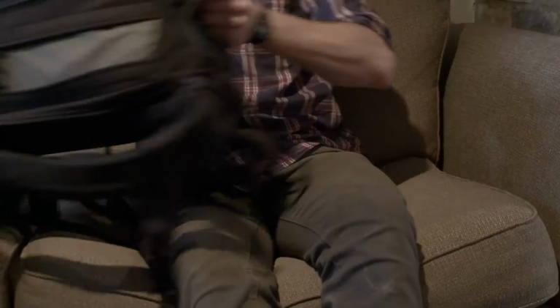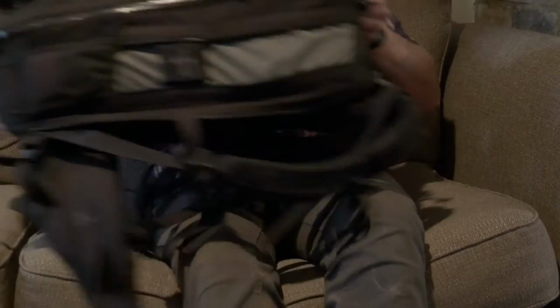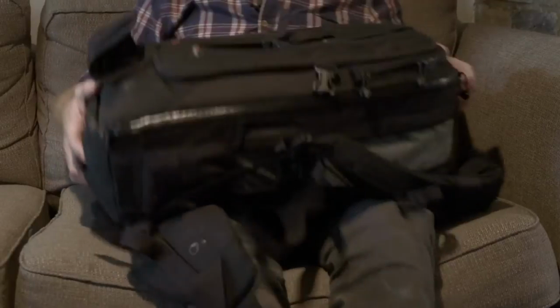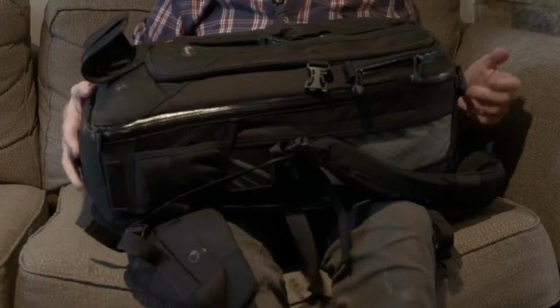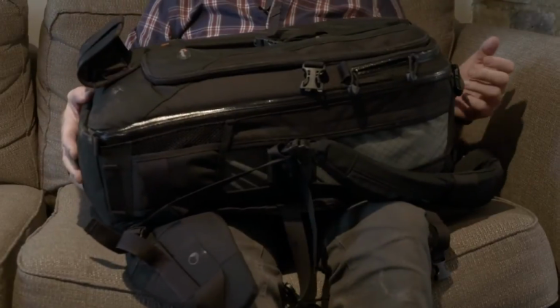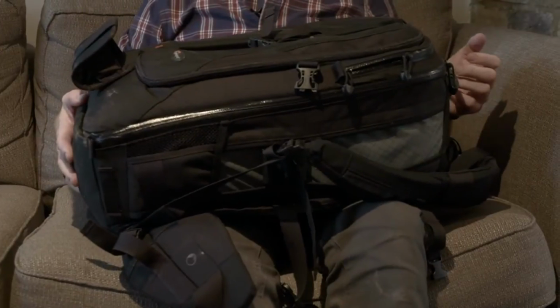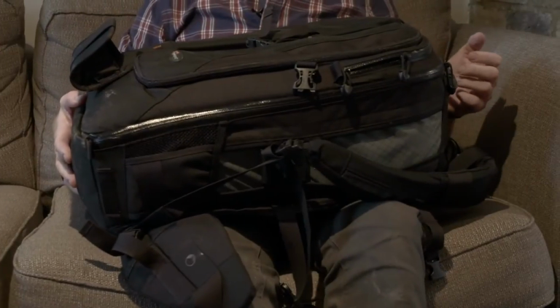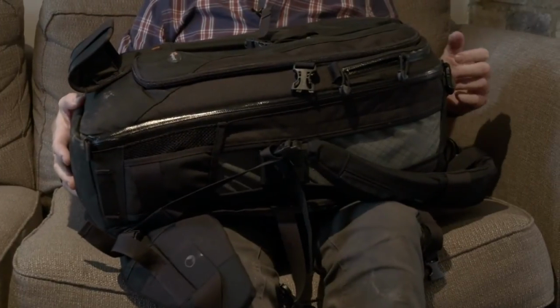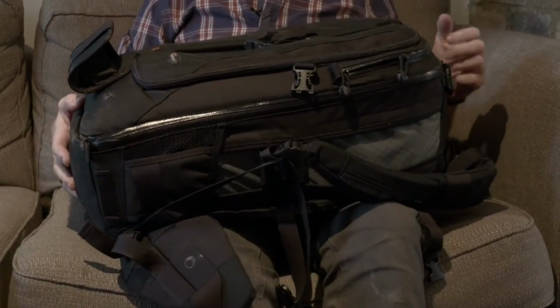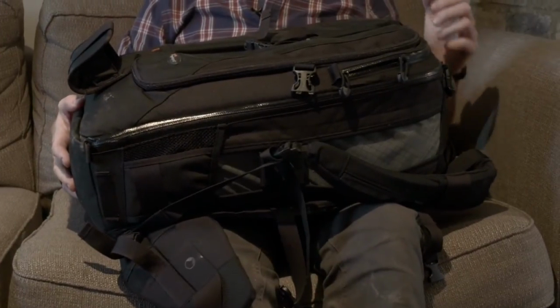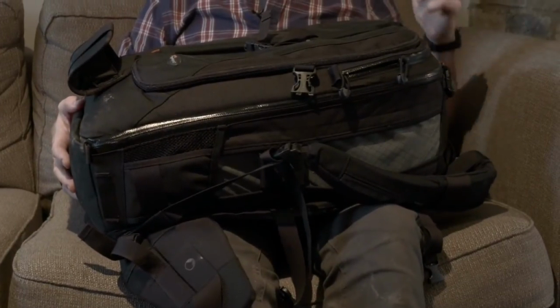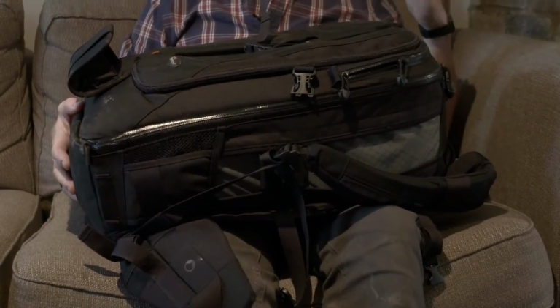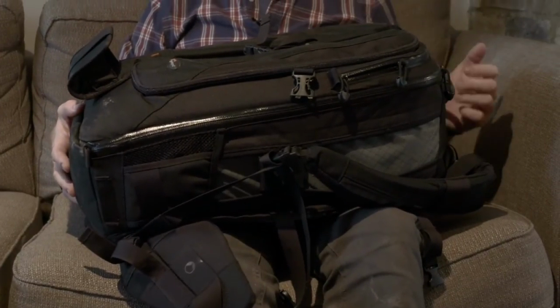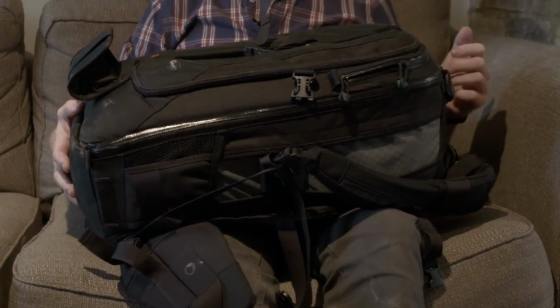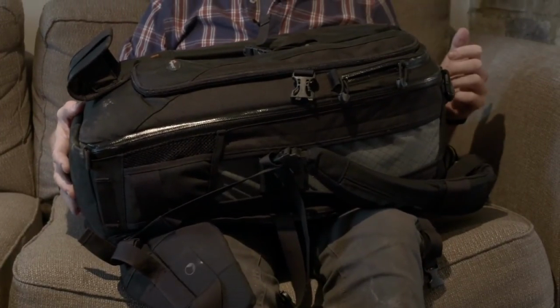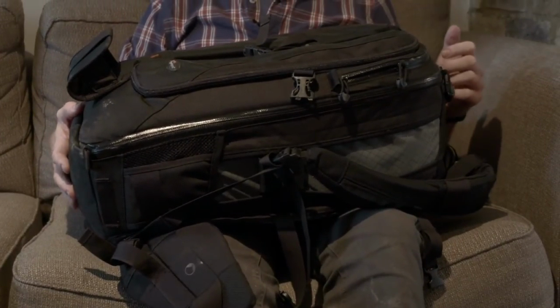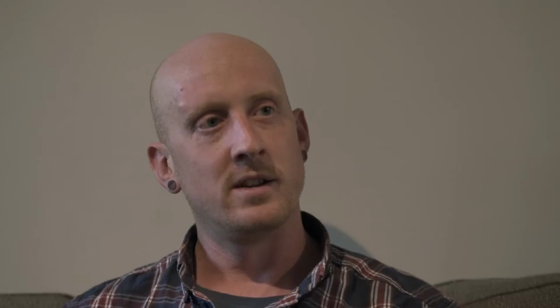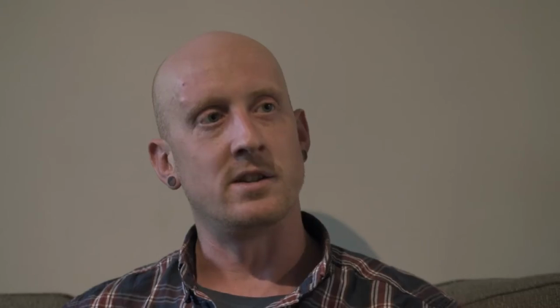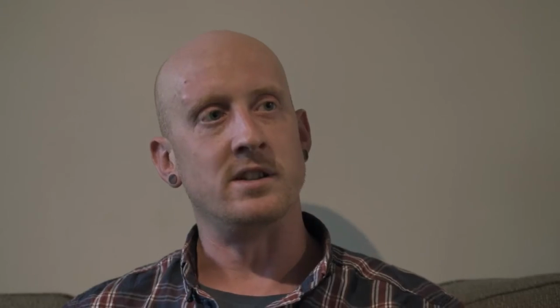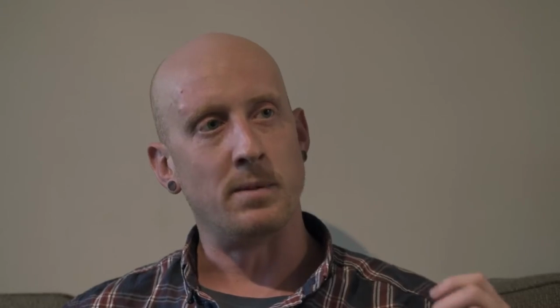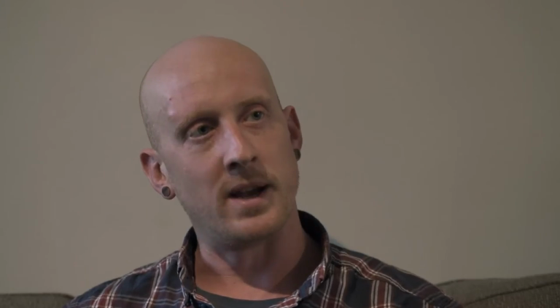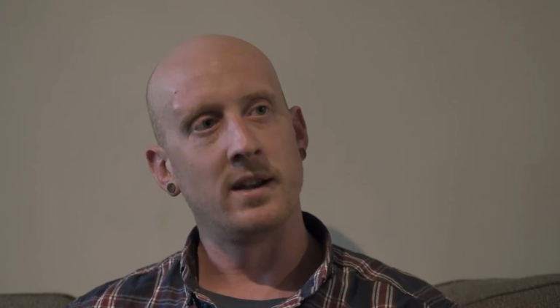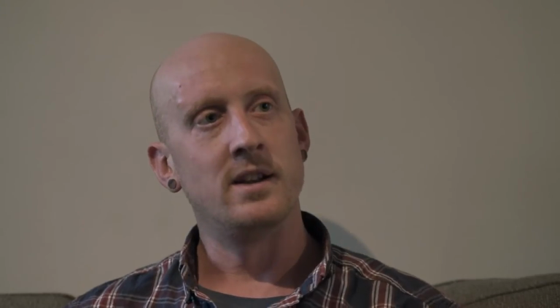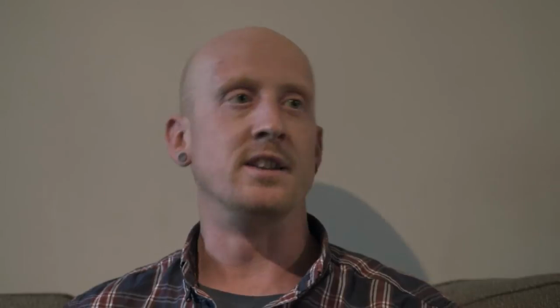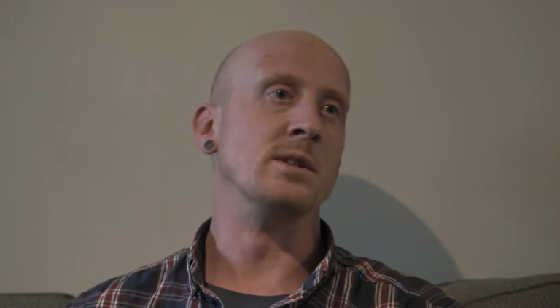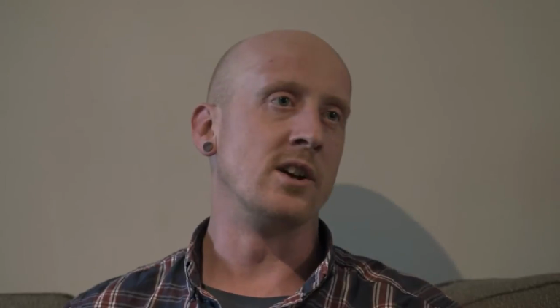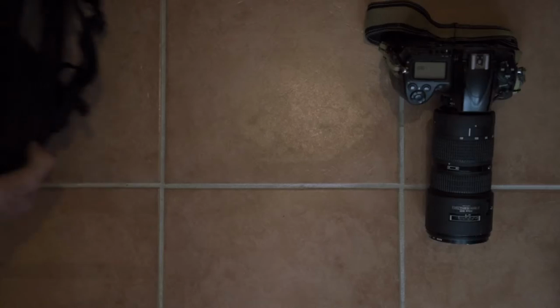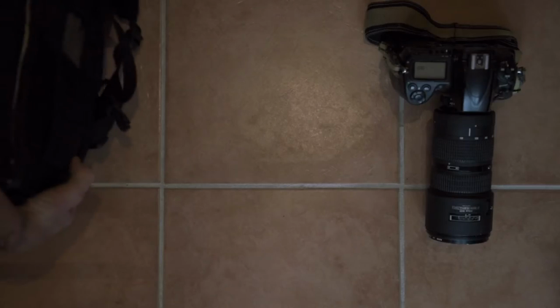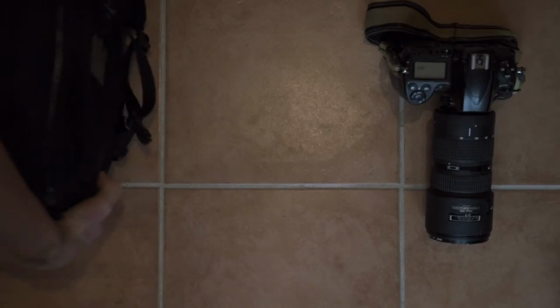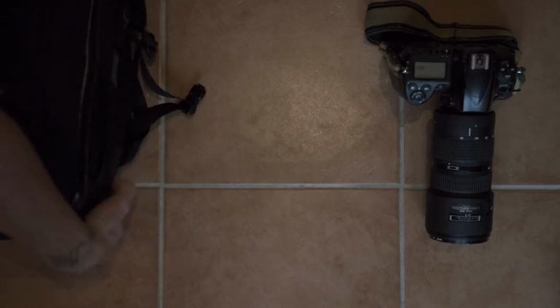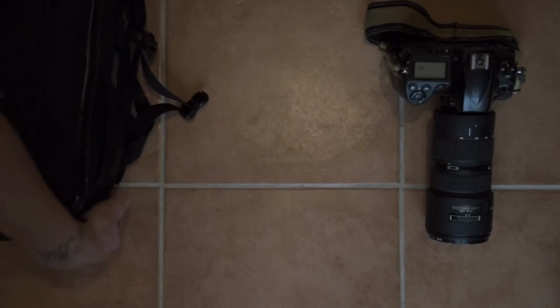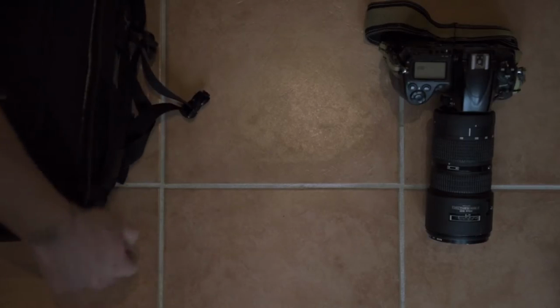My Lowepro camera bag spends a lot of time on my back, so it needs to be big, it needs to be sturdy and it needs to be comfortable.